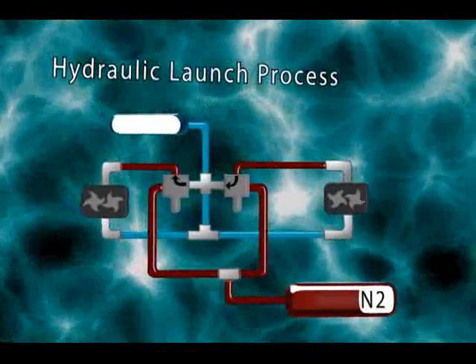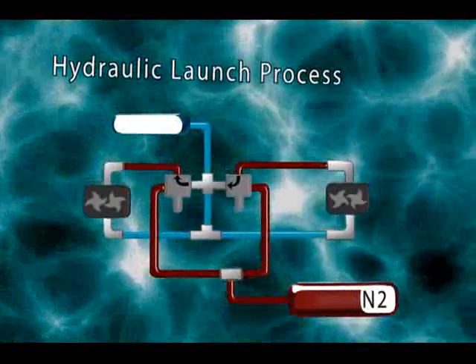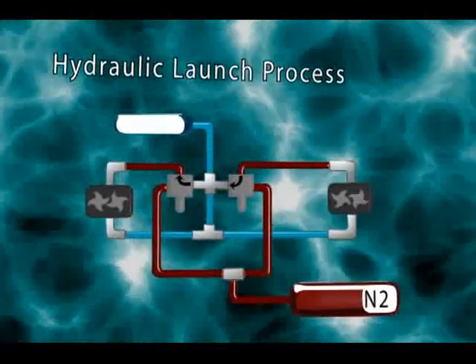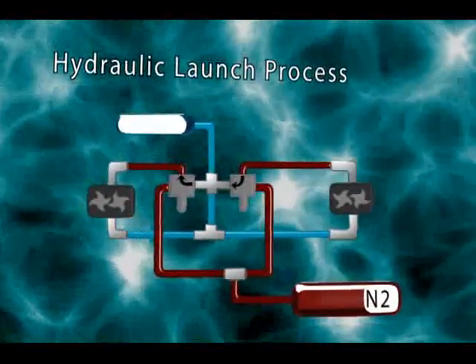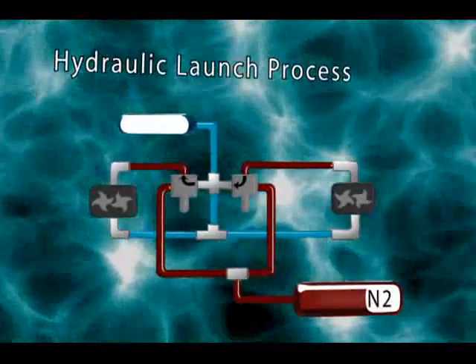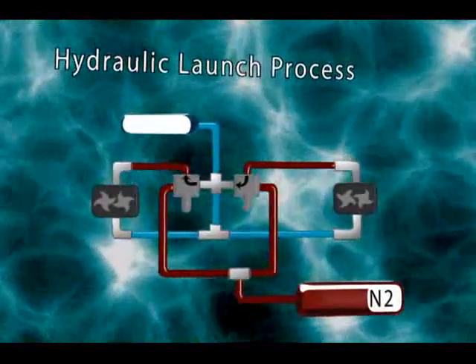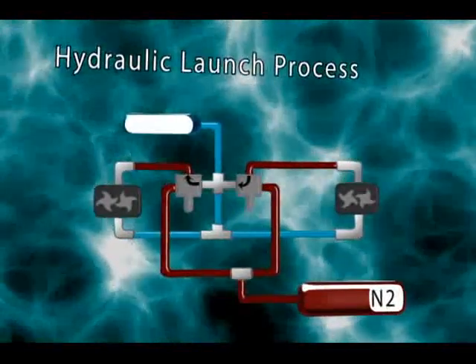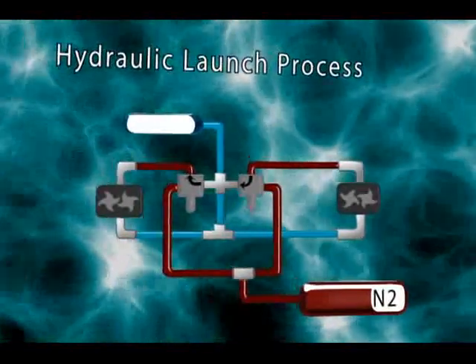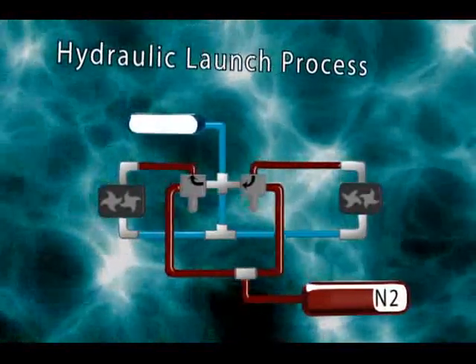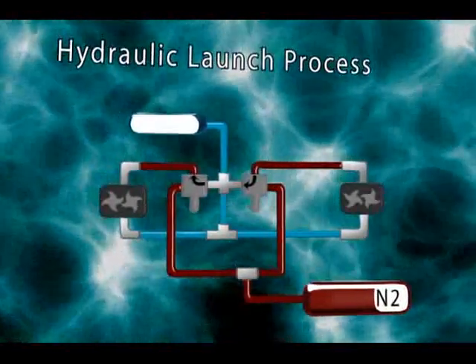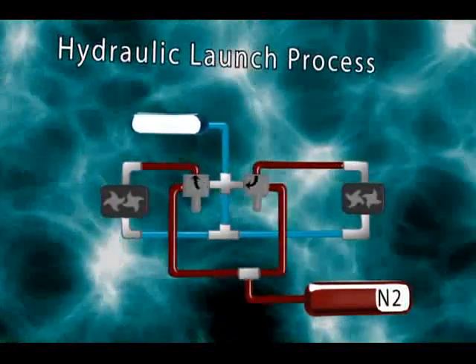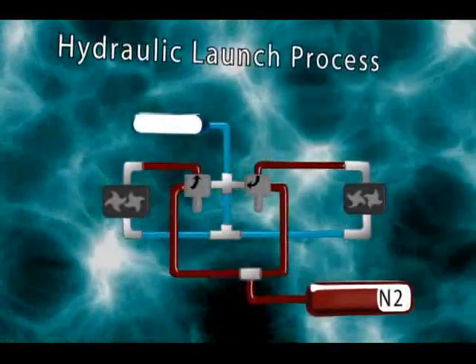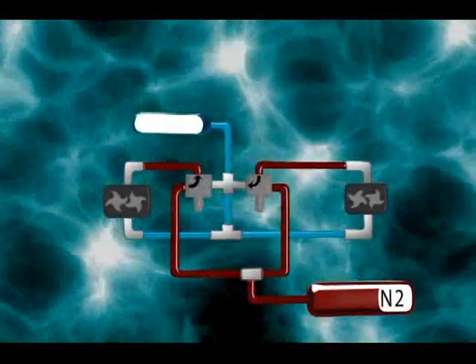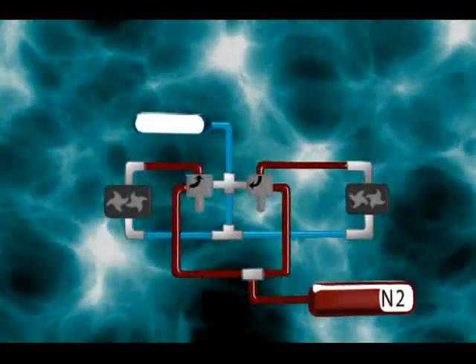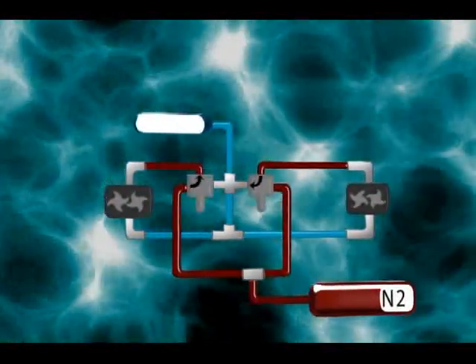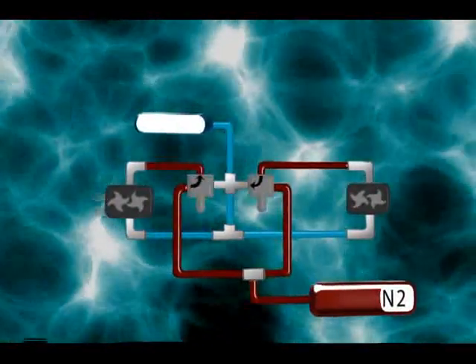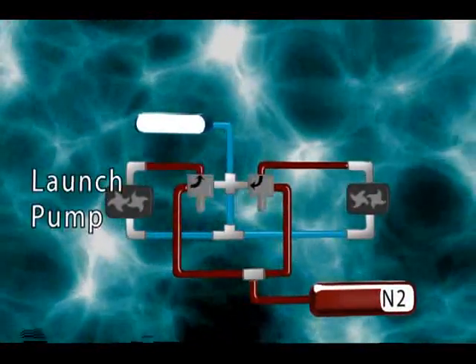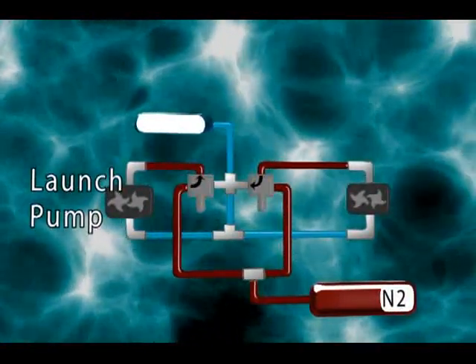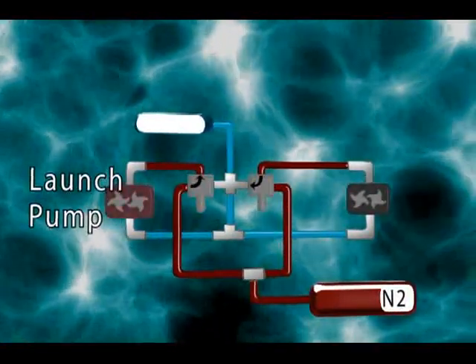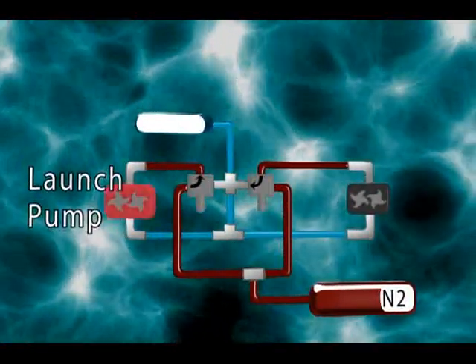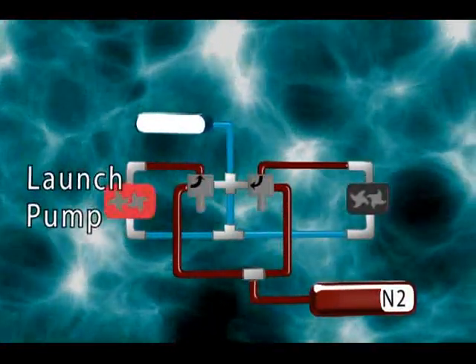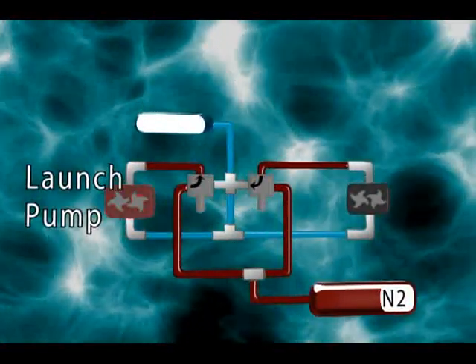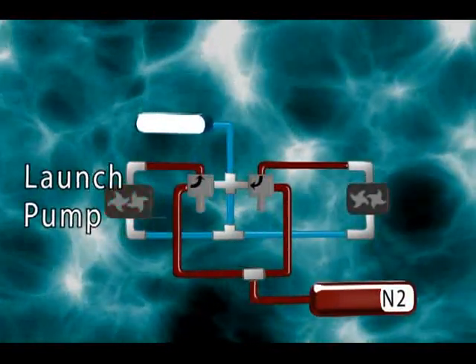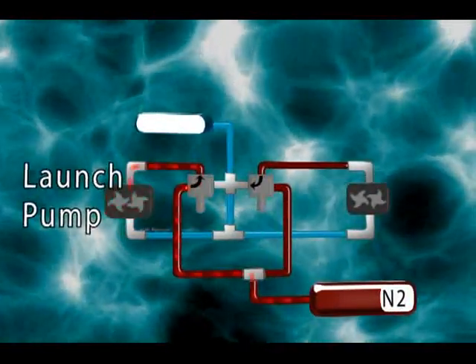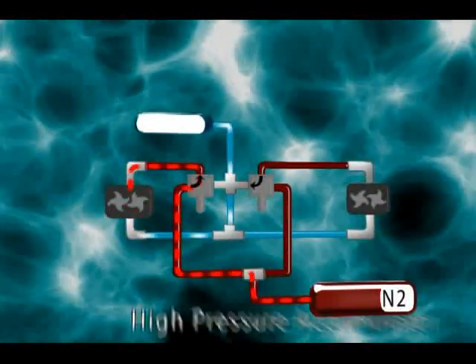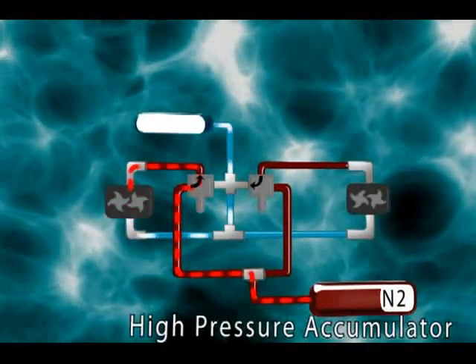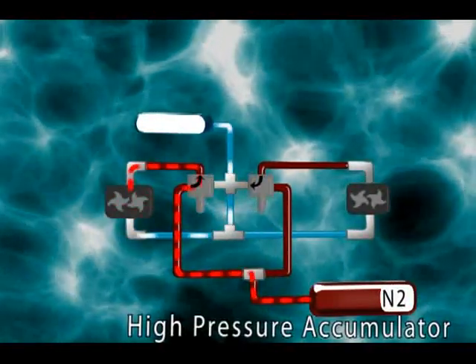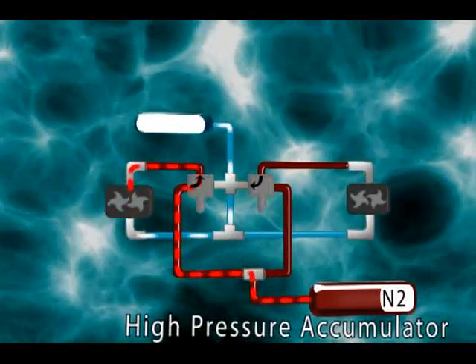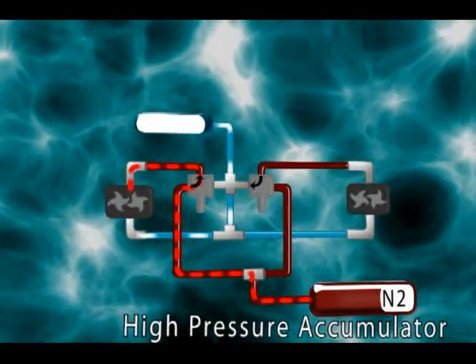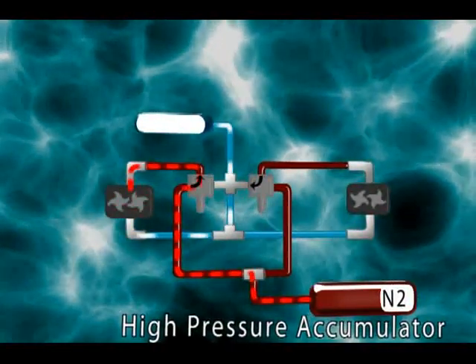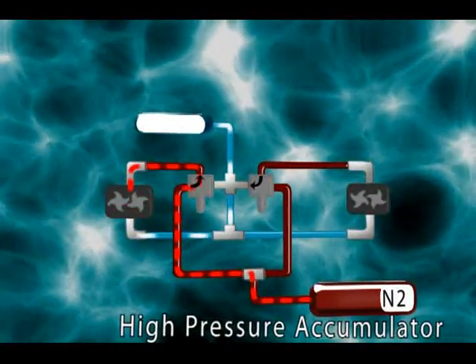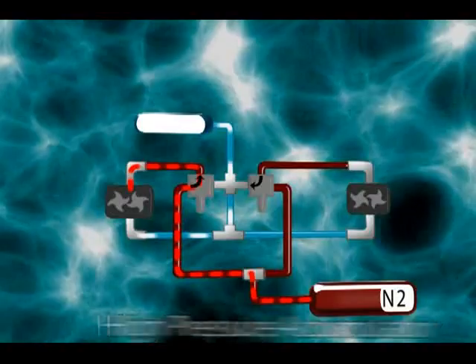When the high pressure accumulator is full enough and the launch is initiated, the launch pump turns the front wheel.